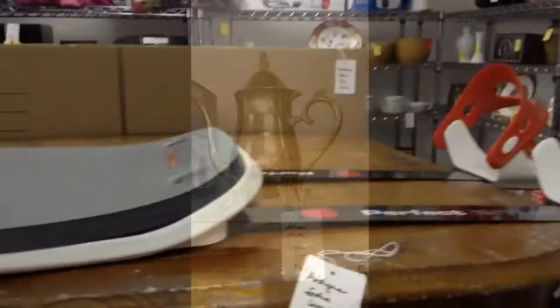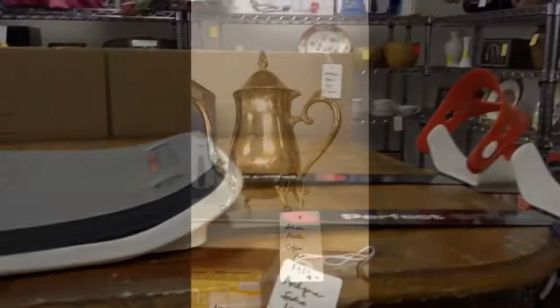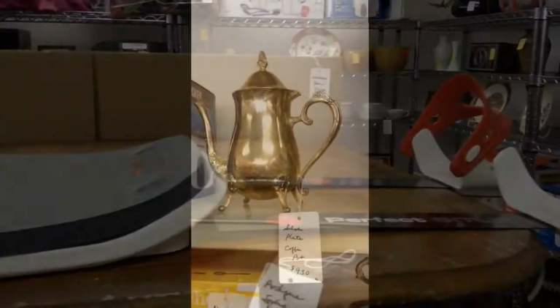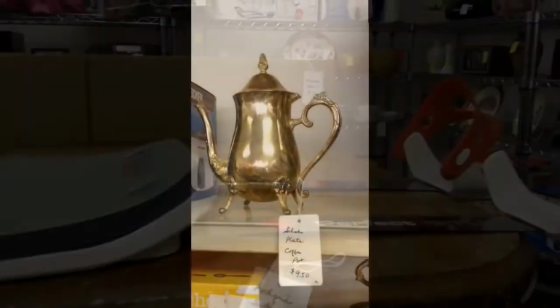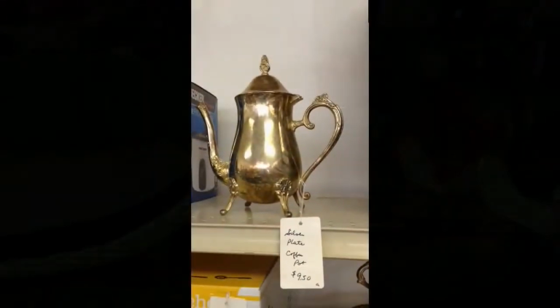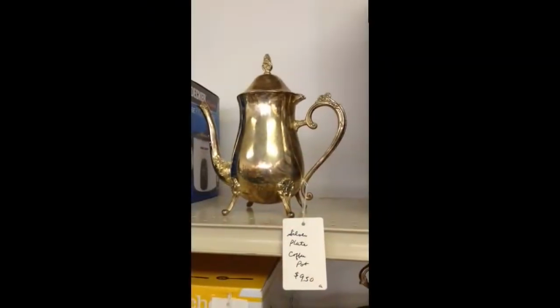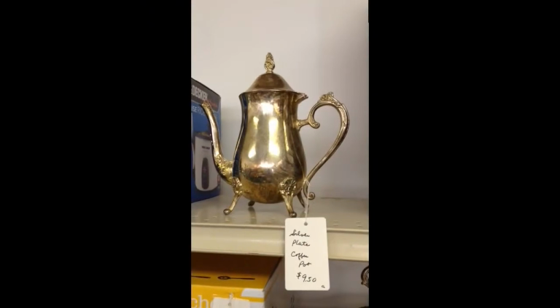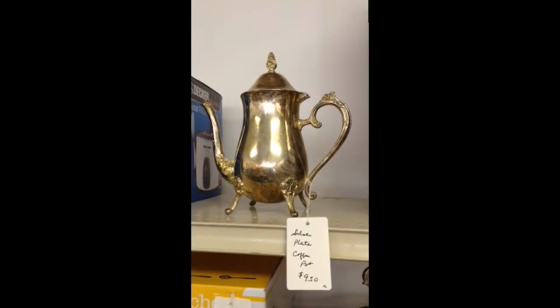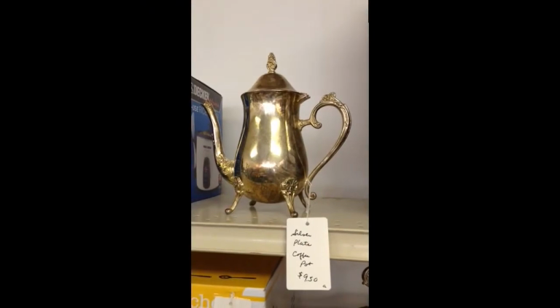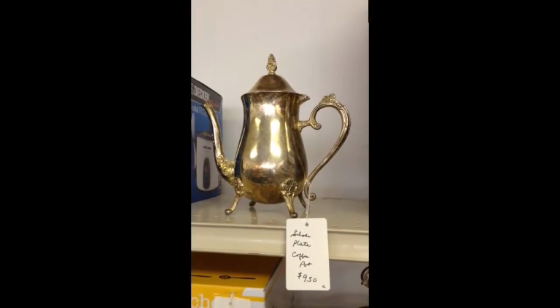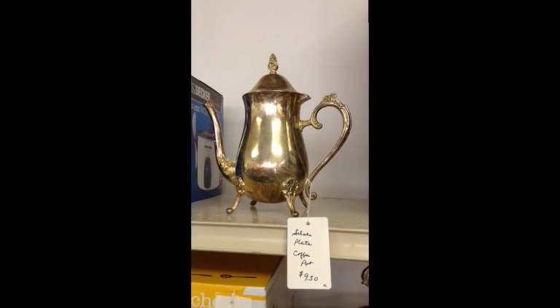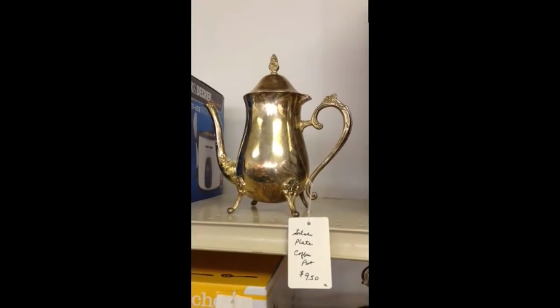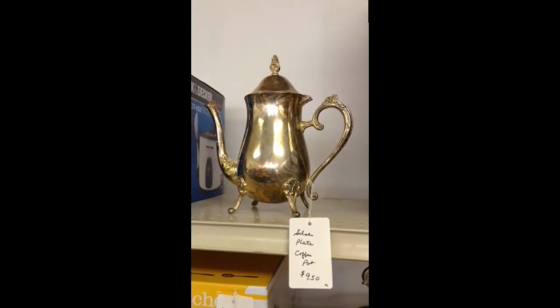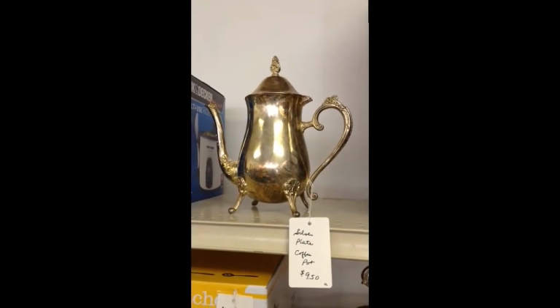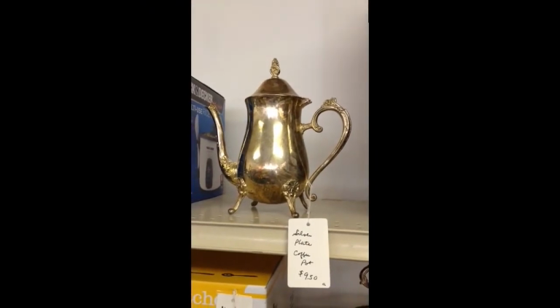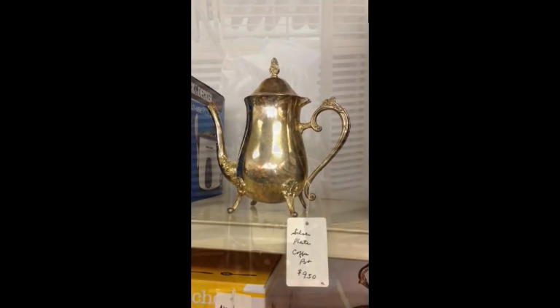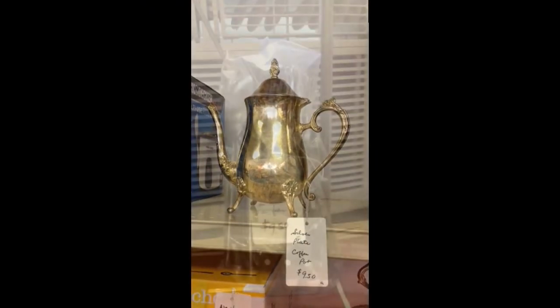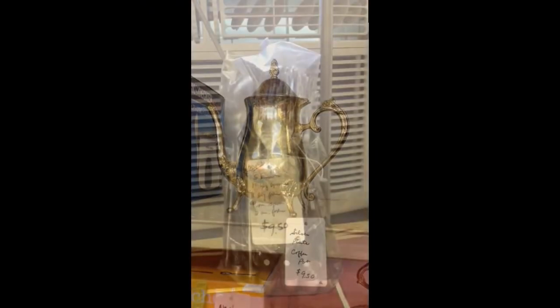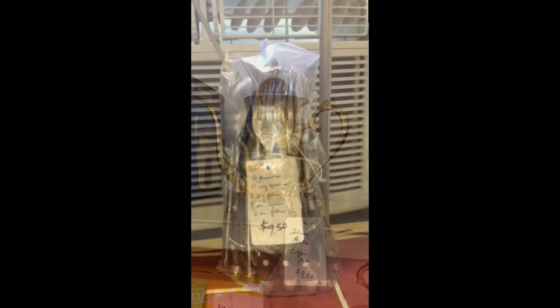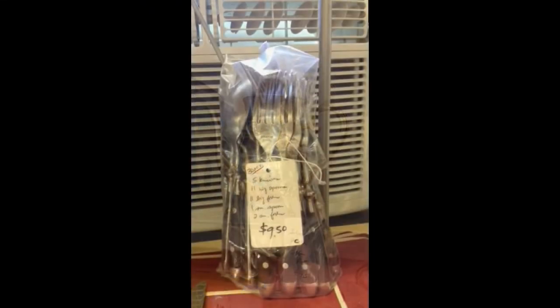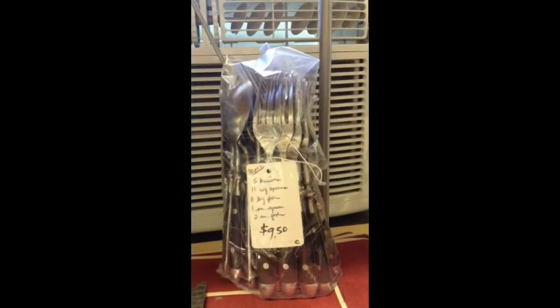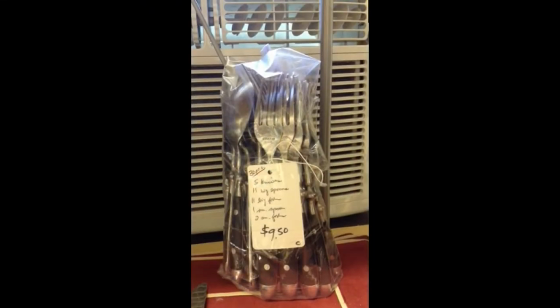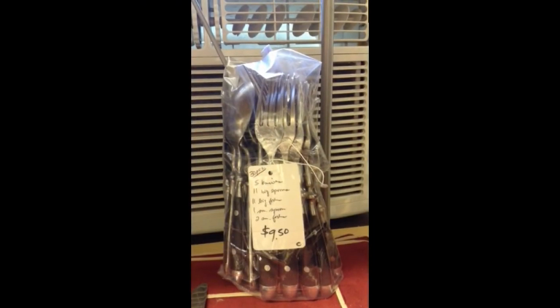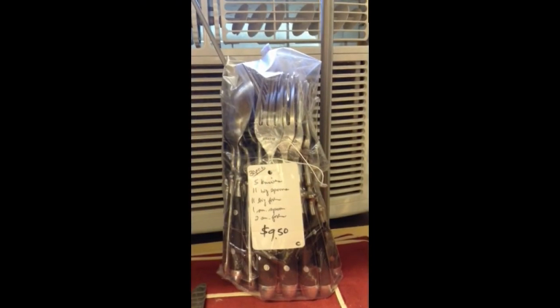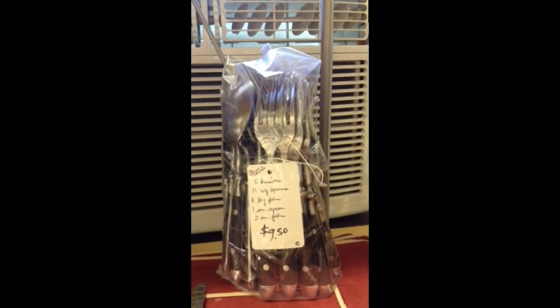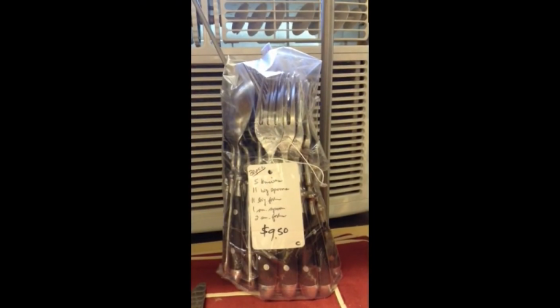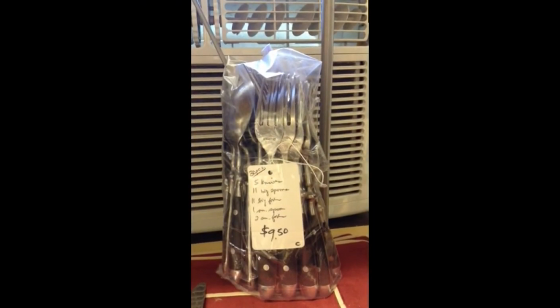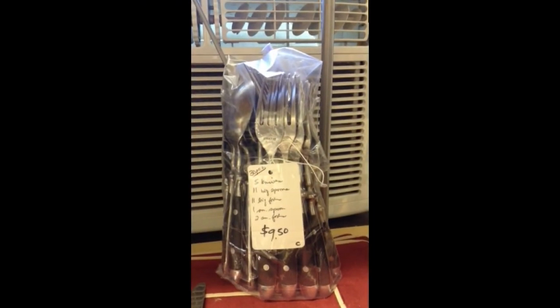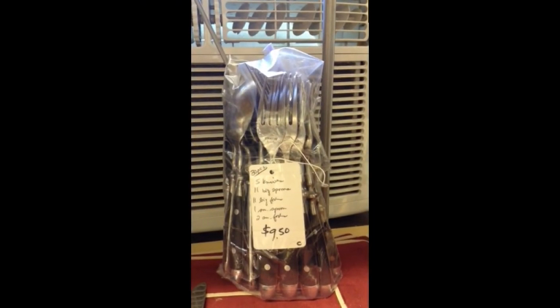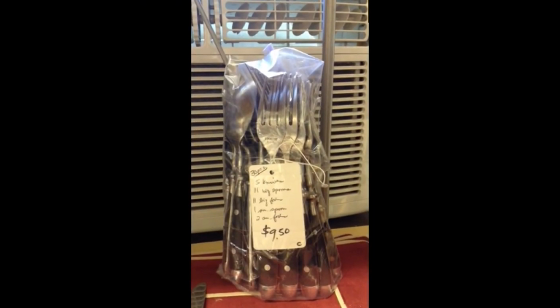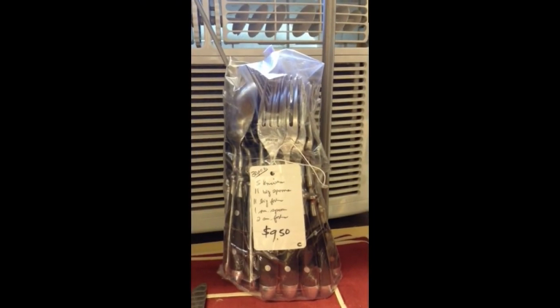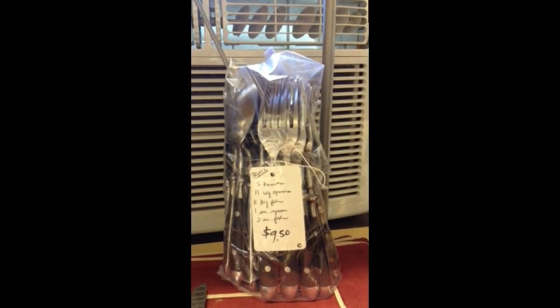The pretty silver-plated coffee pot. And lastly, the 30-piece flatware set.